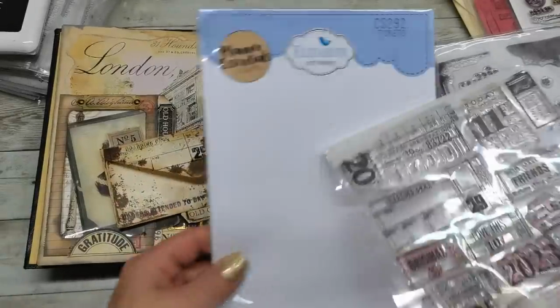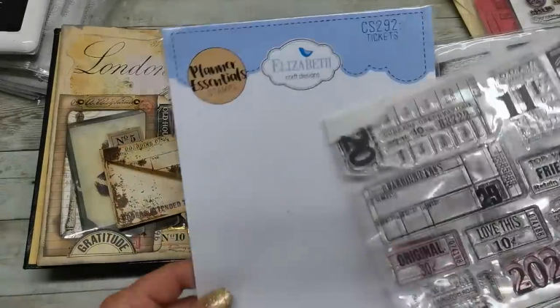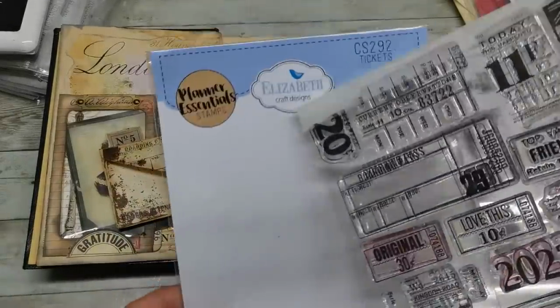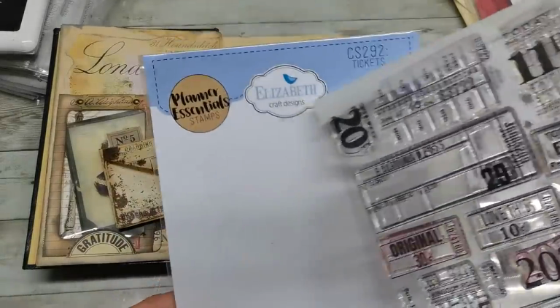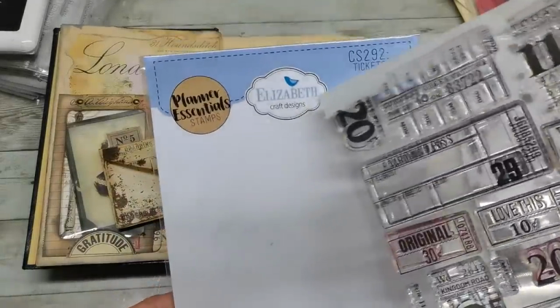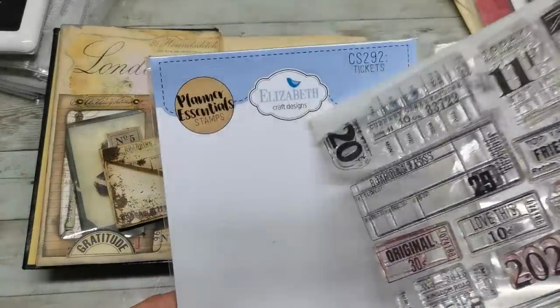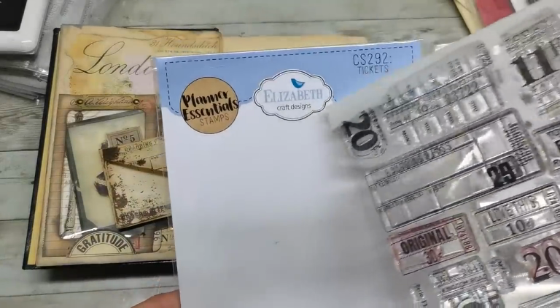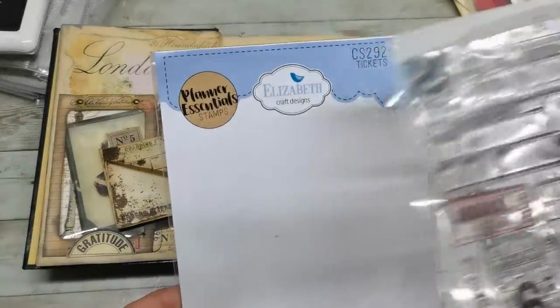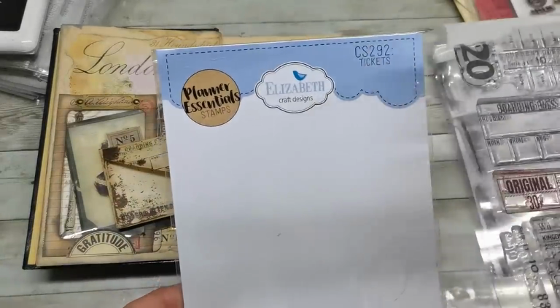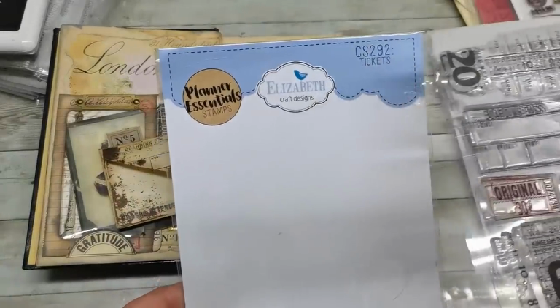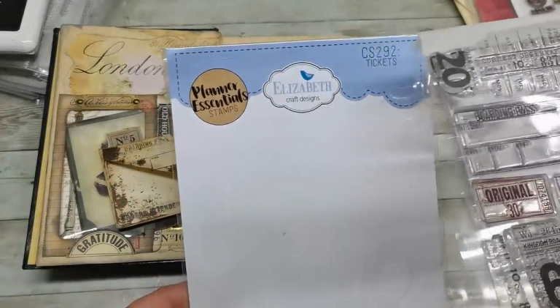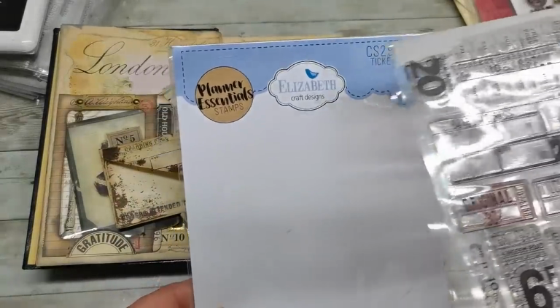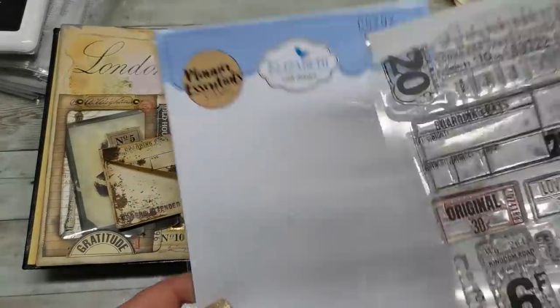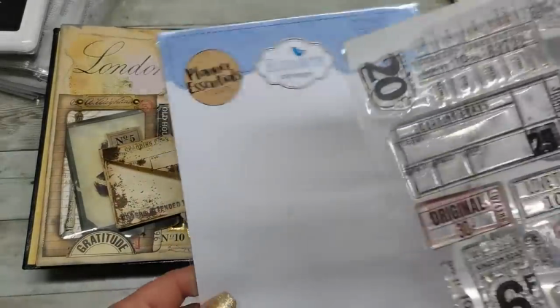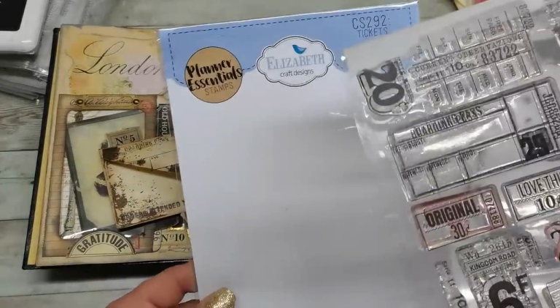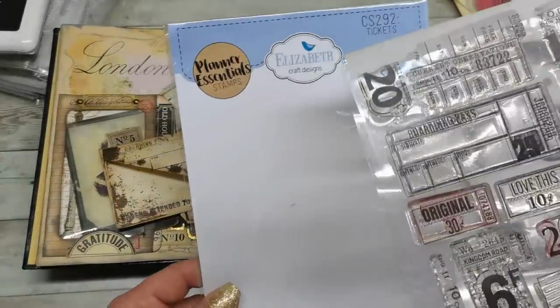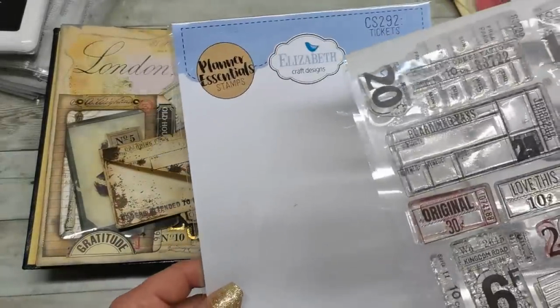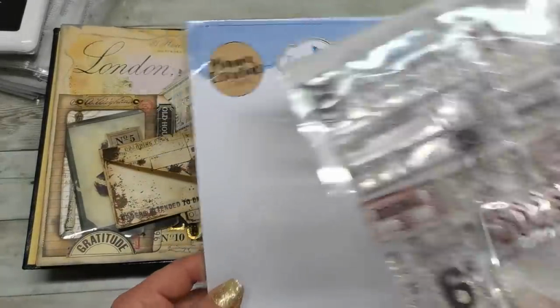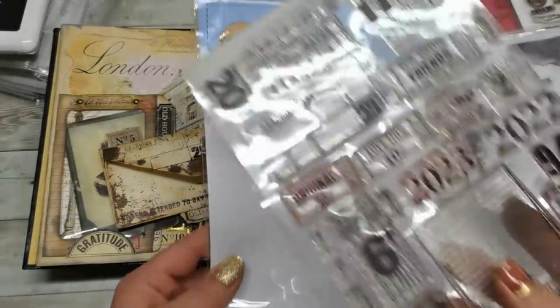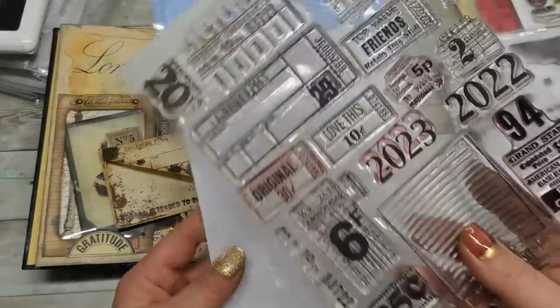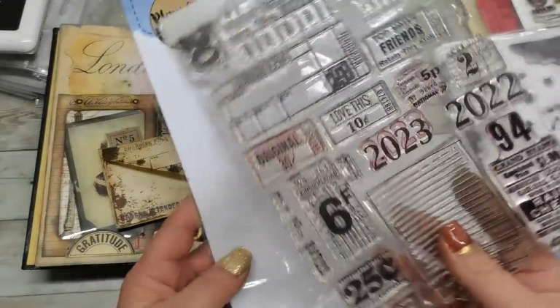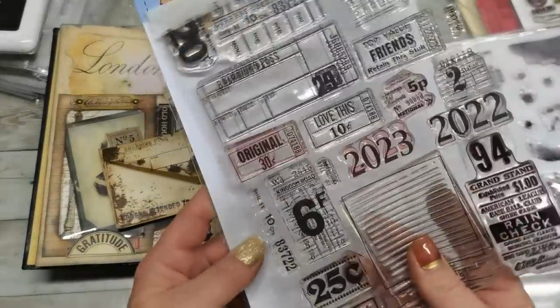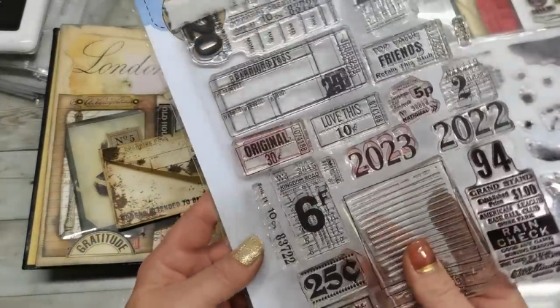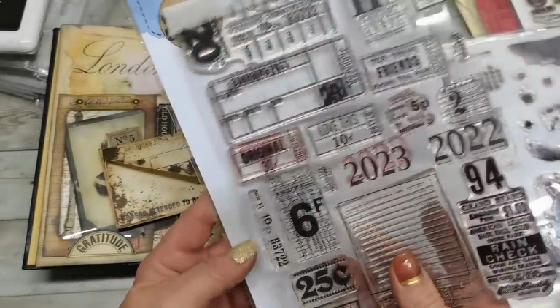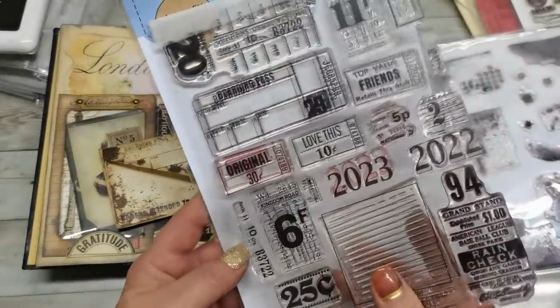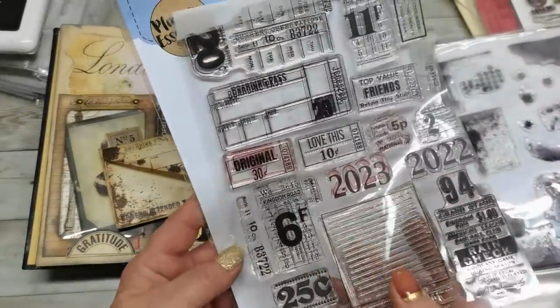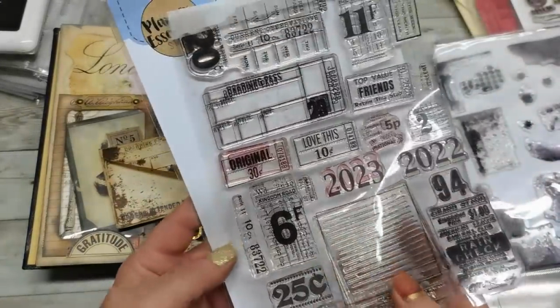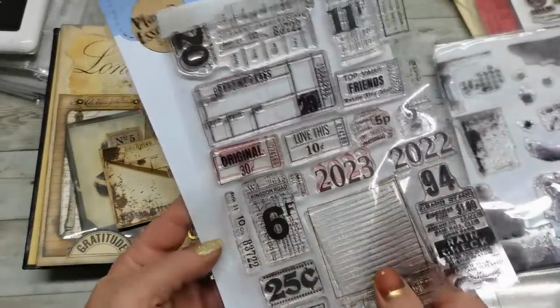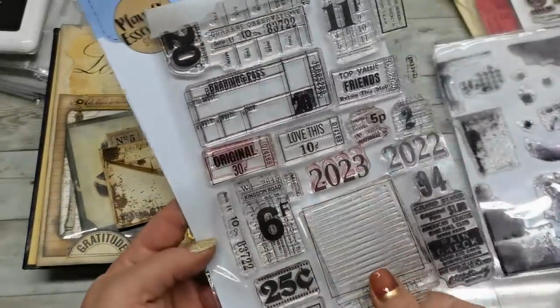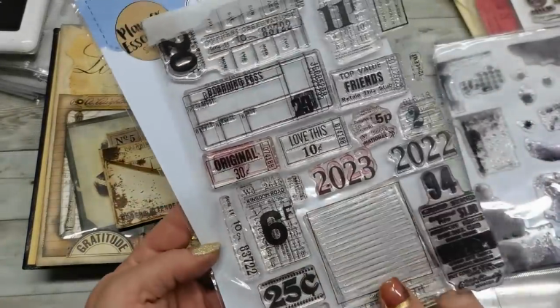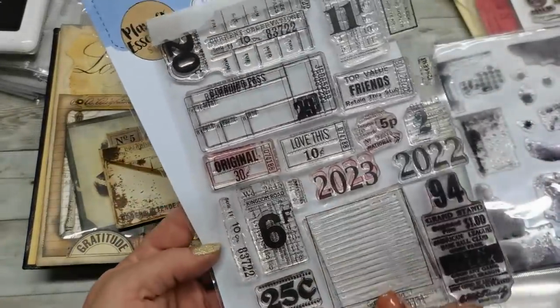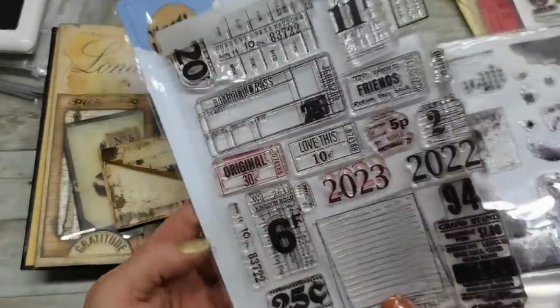Elizabeth Craft Designs Planners Essentials Stamps — it's this collection.